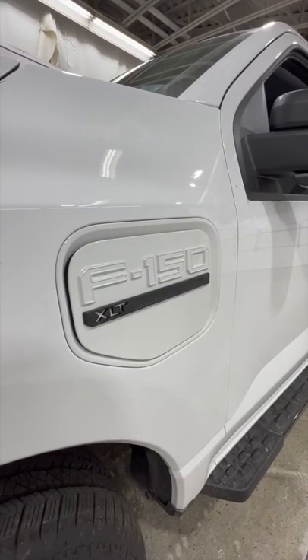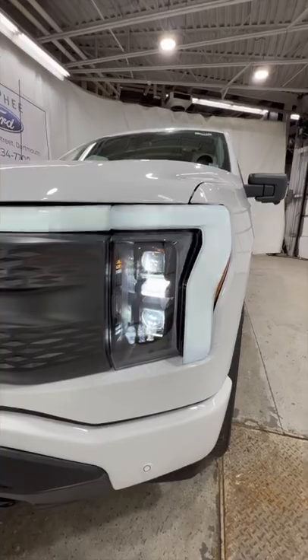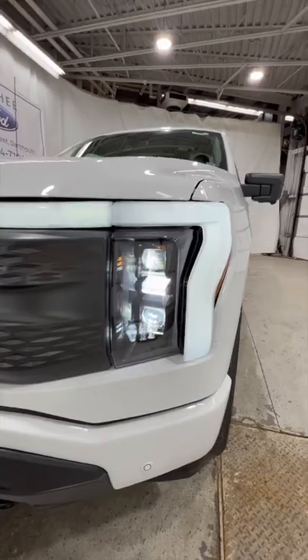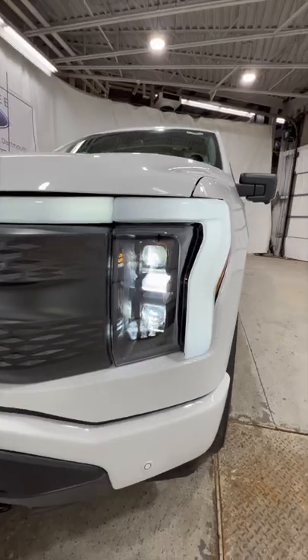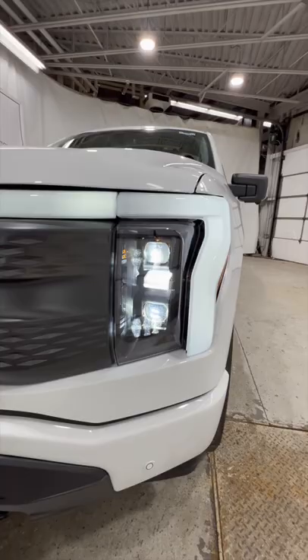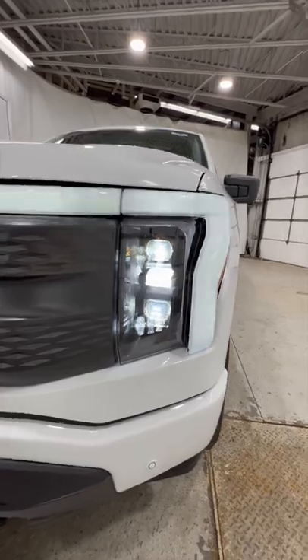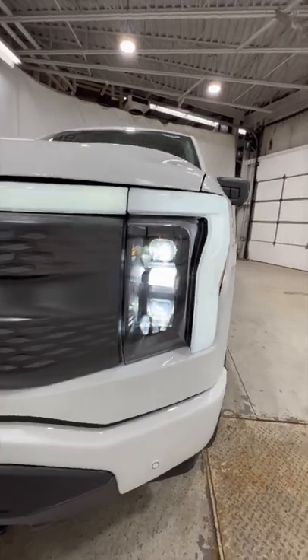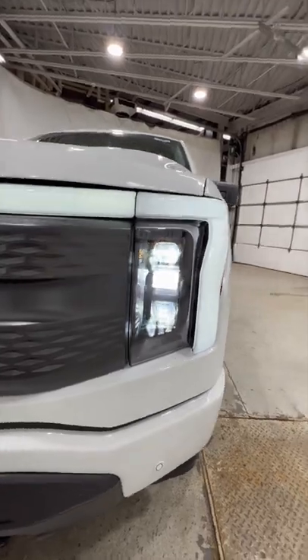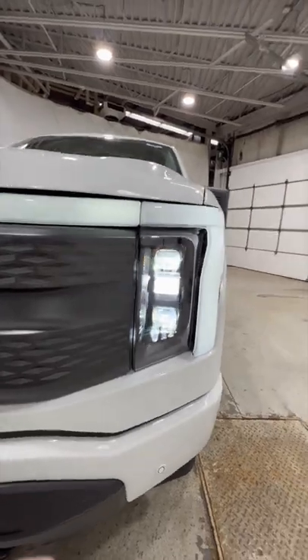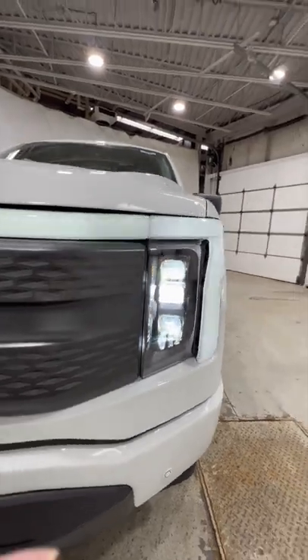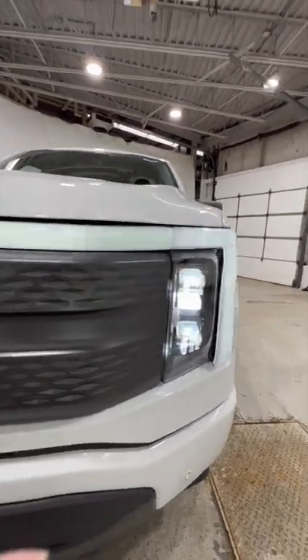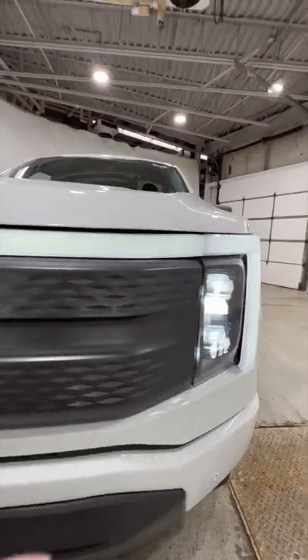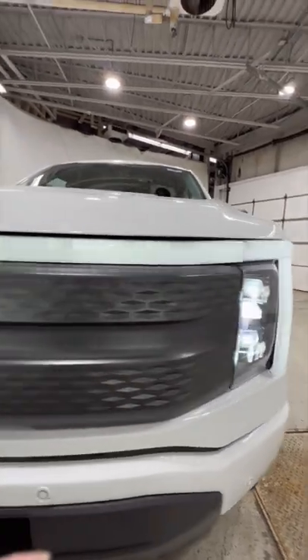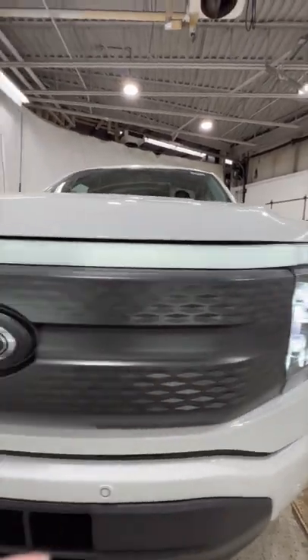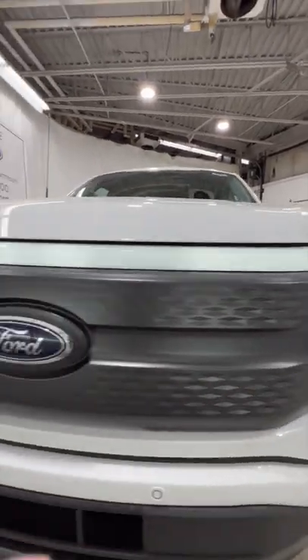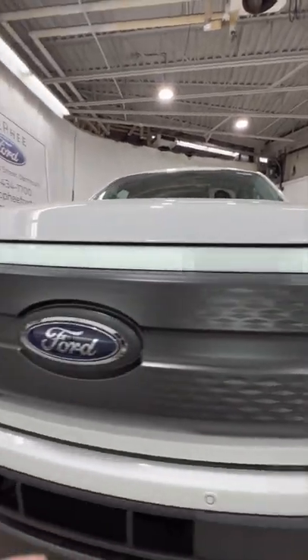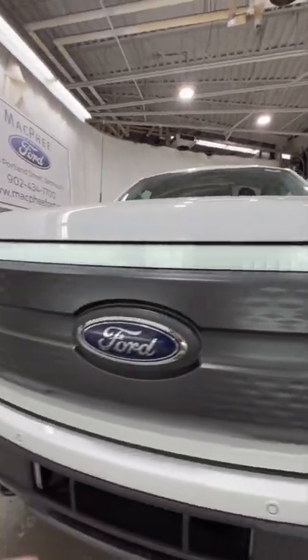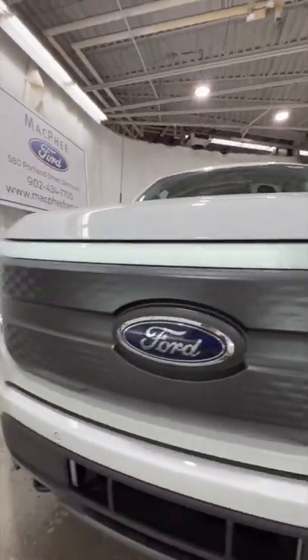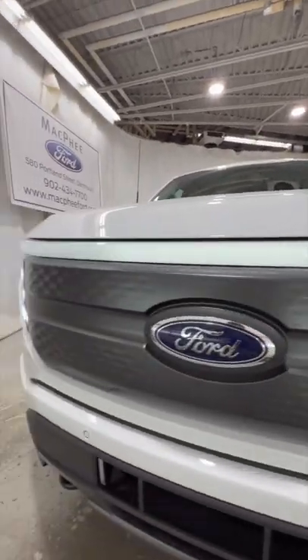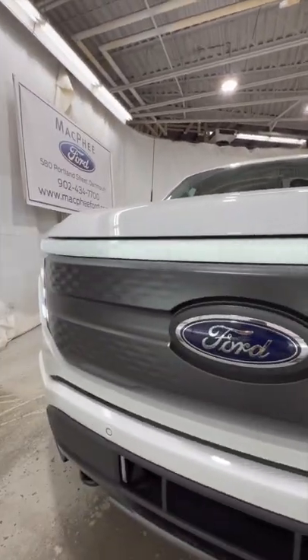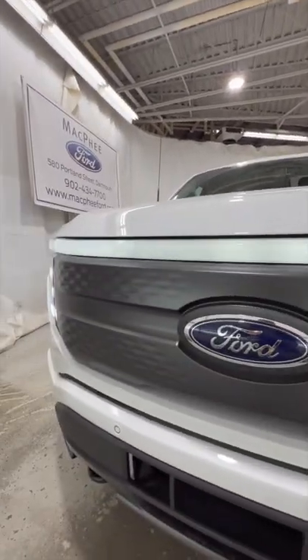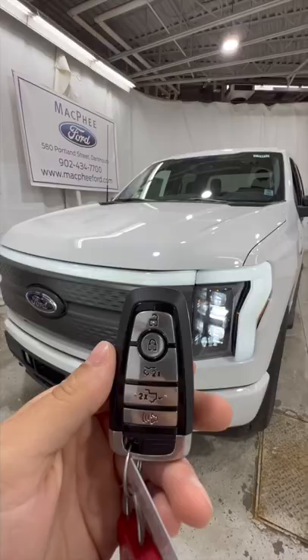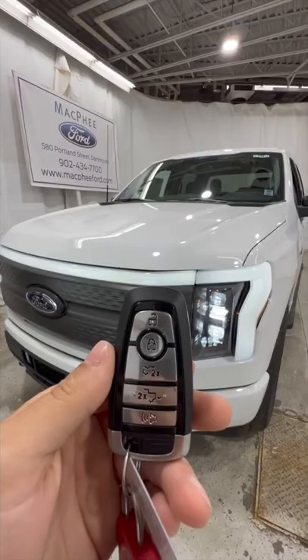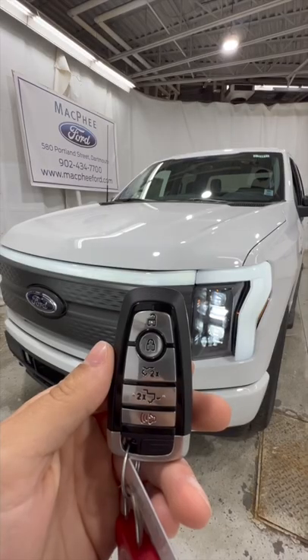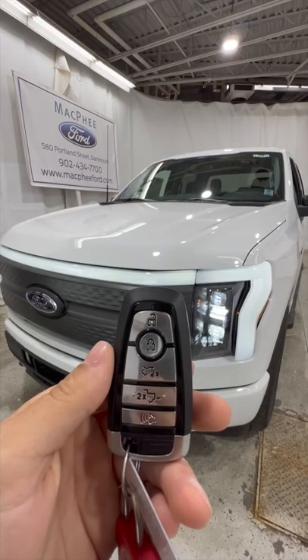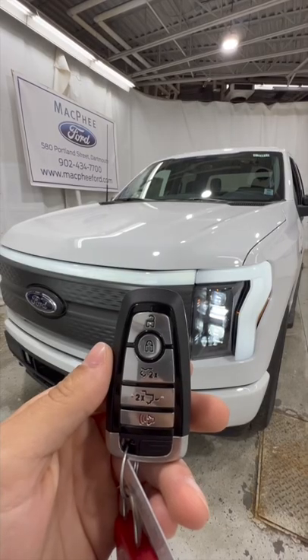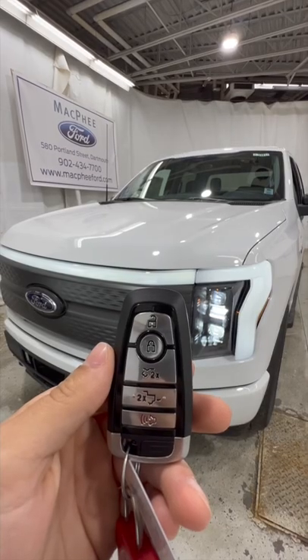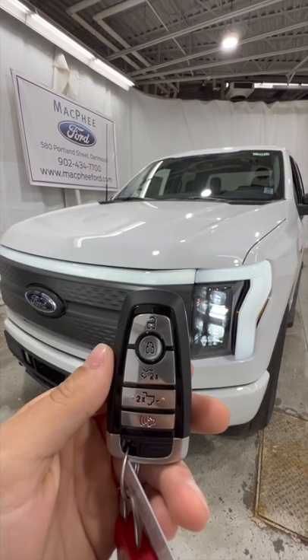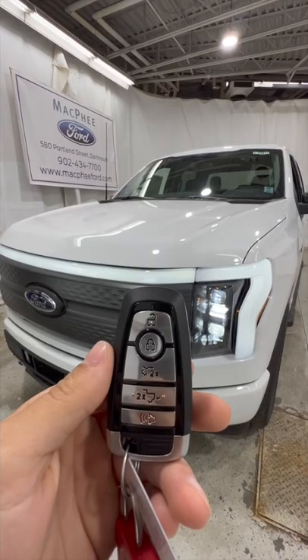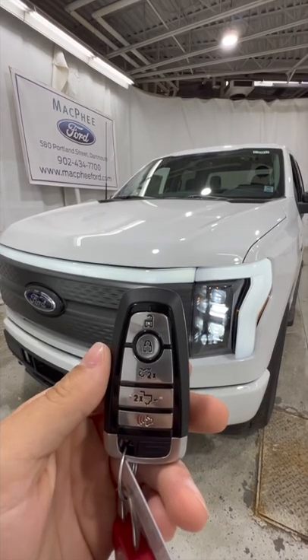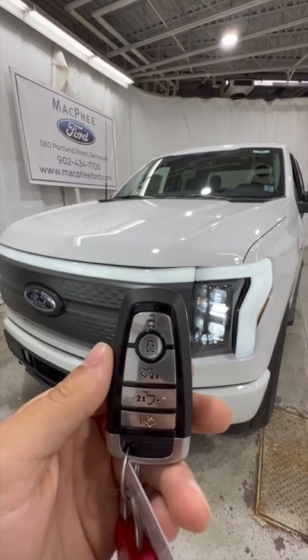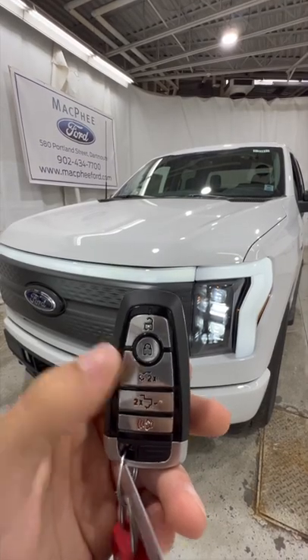It has full LED headlights with the LED light bar across the grille. And because there's no engine, we have a front trunk.